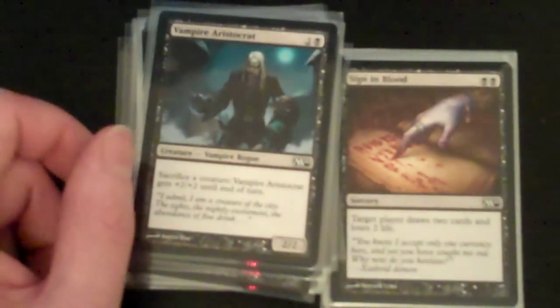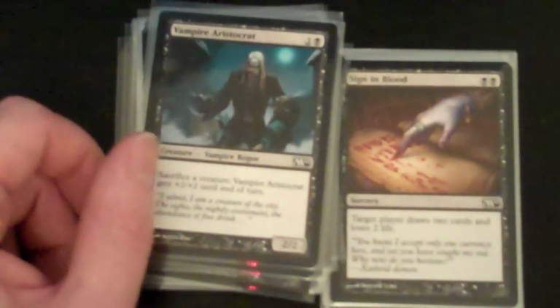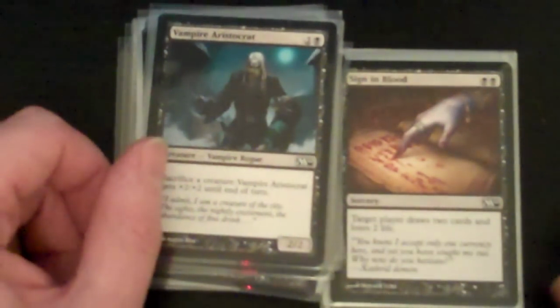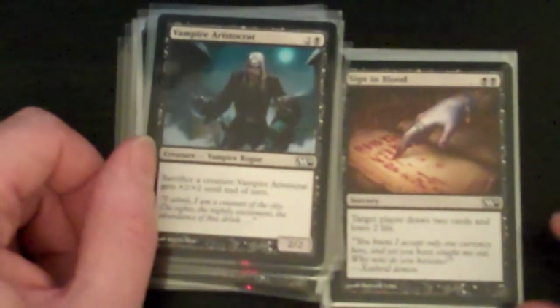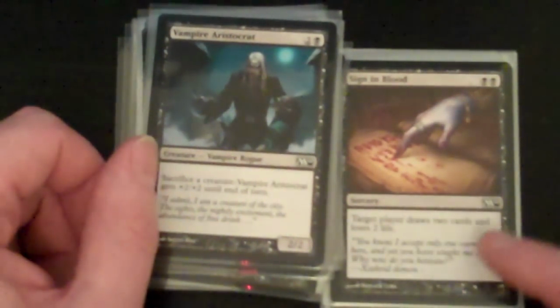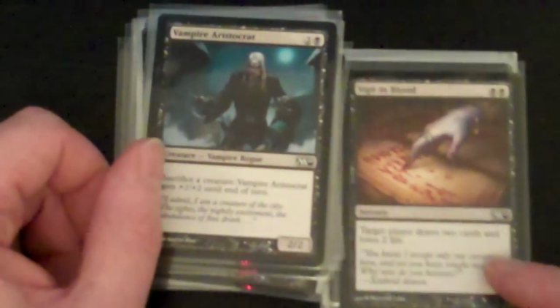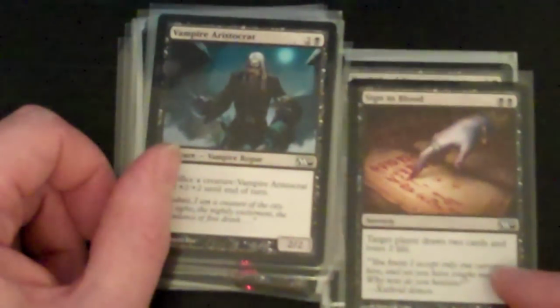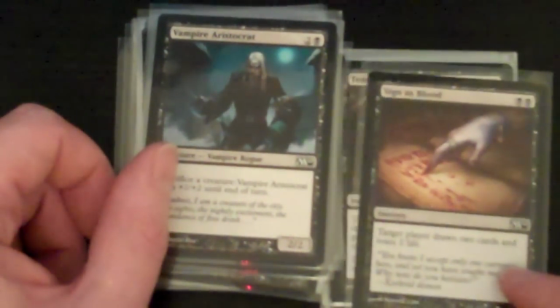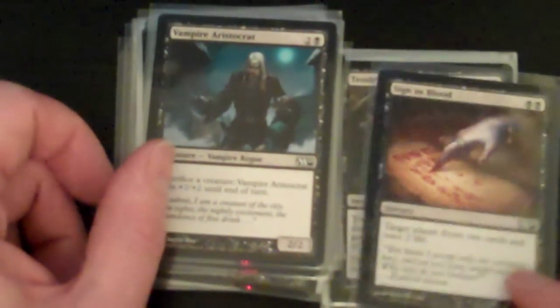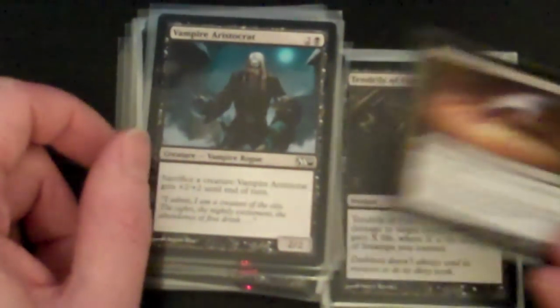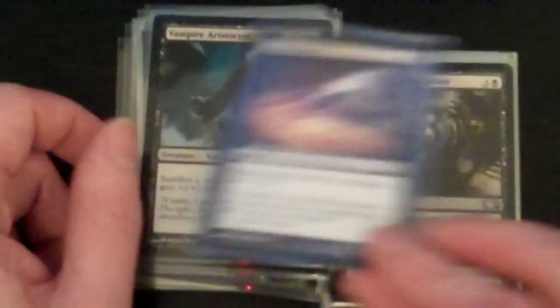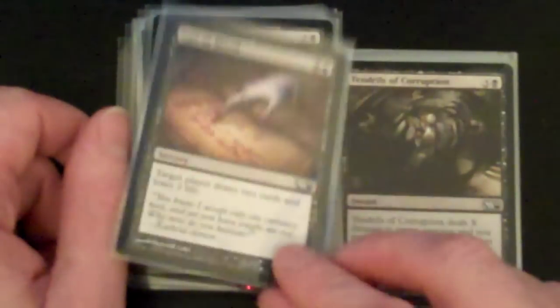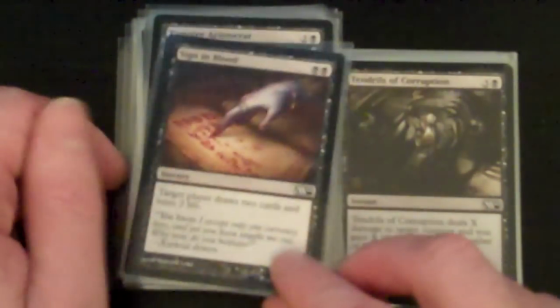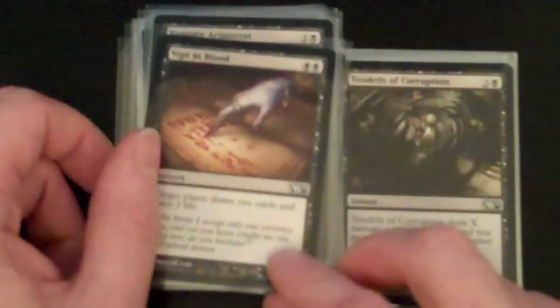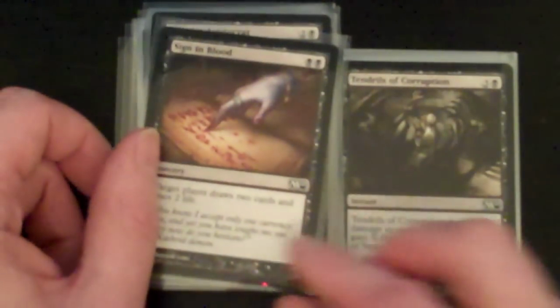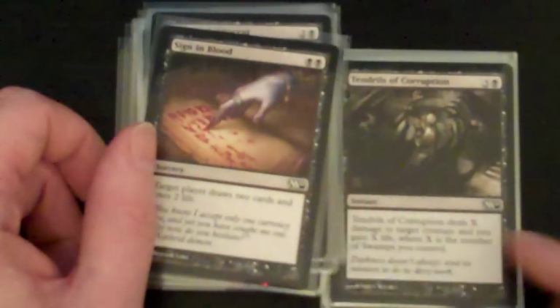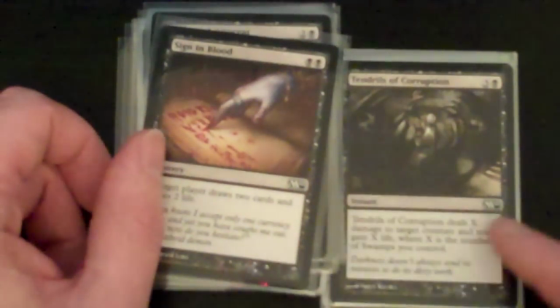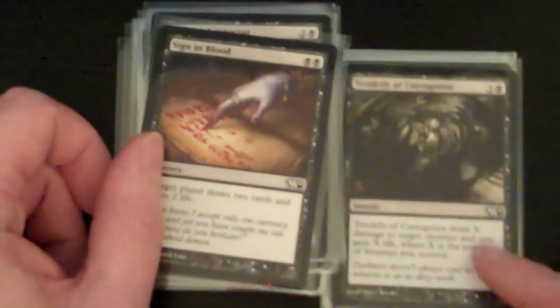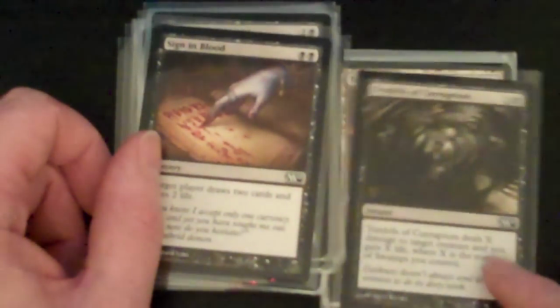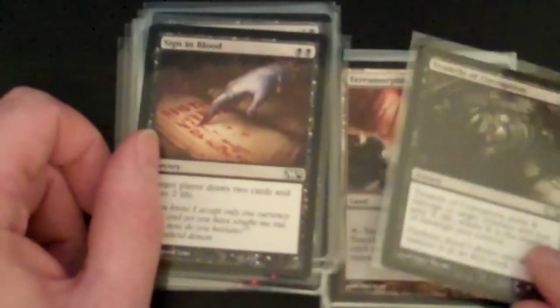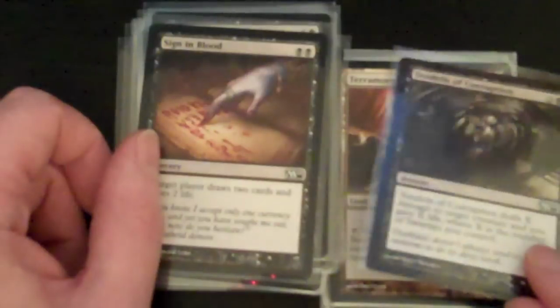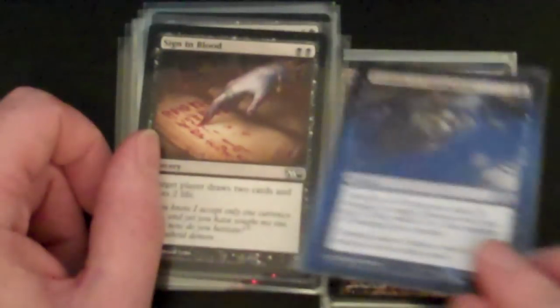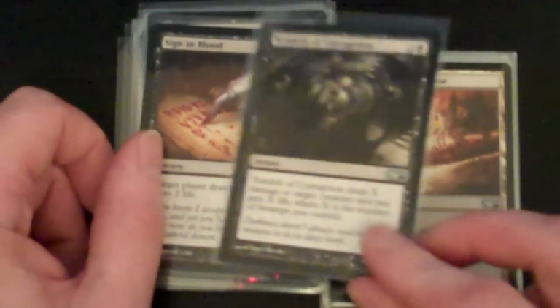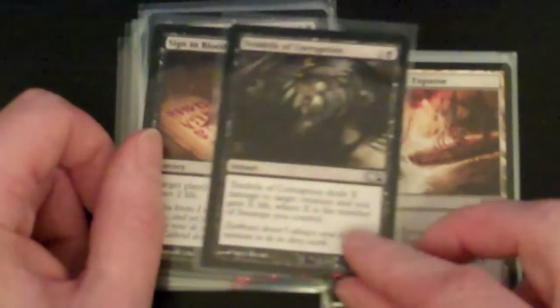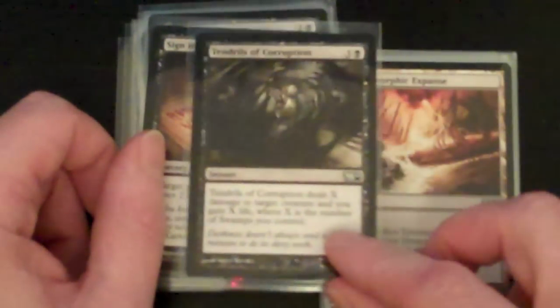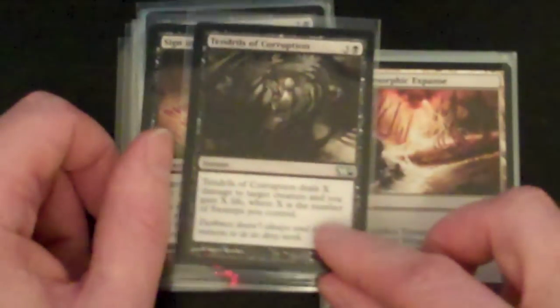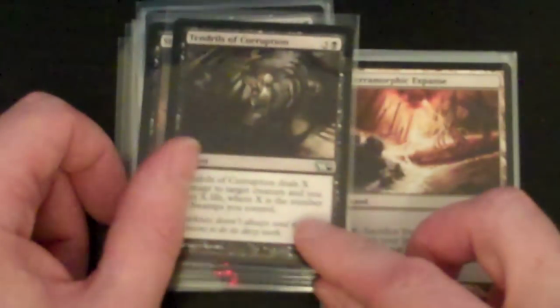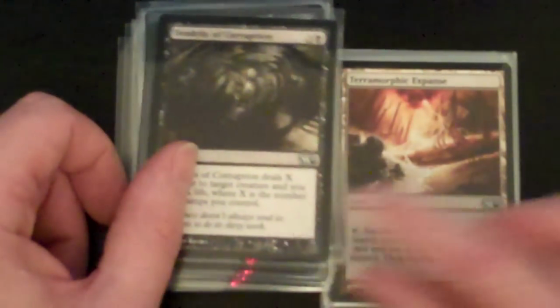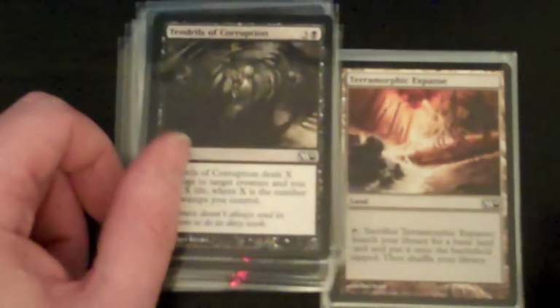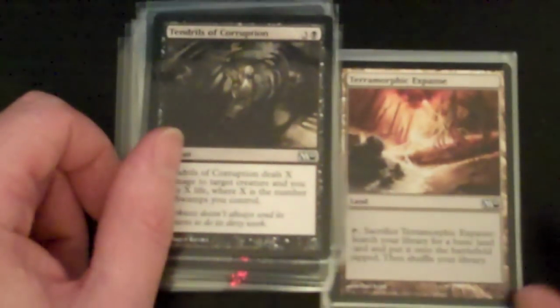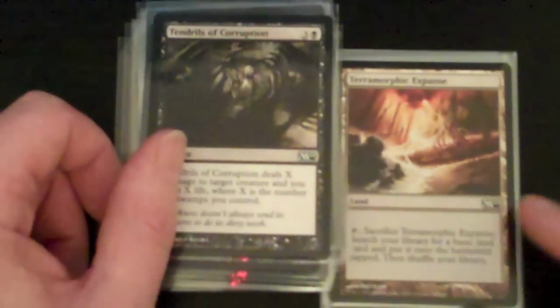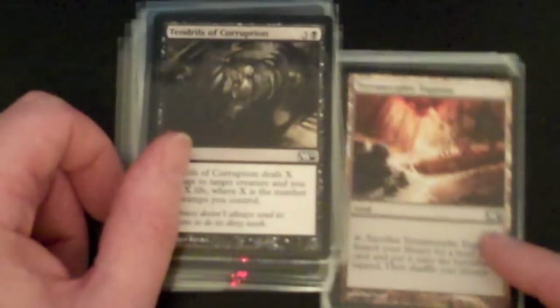Back to commons here — Vampire Lacerator from Zendikar. And another uncommon from M10, Consume Spirit. Vampire Aristocrat from M10, common. Sign in Blood — some M10 commons here. Tendrils of Corruption.